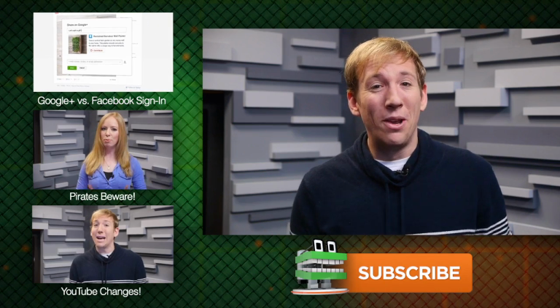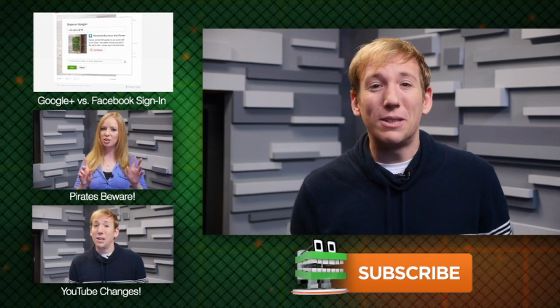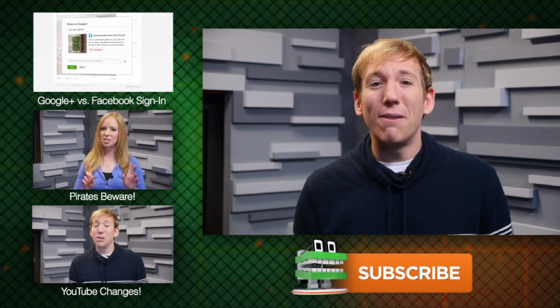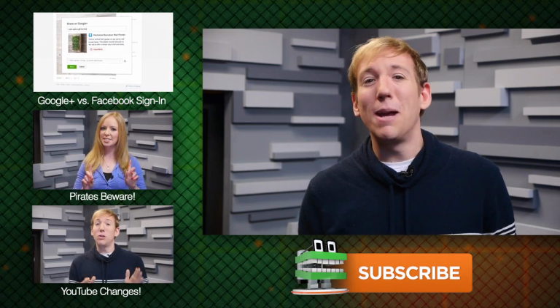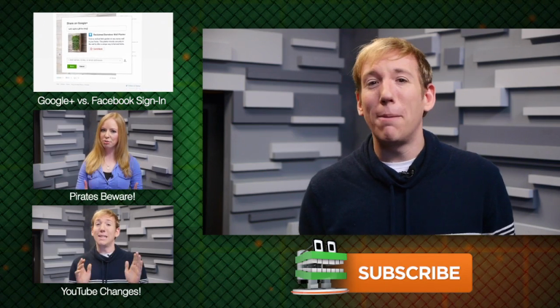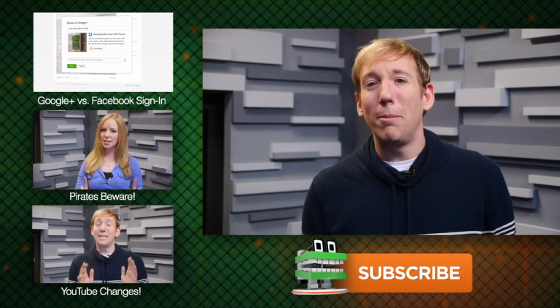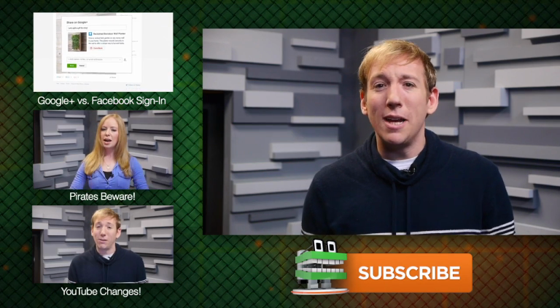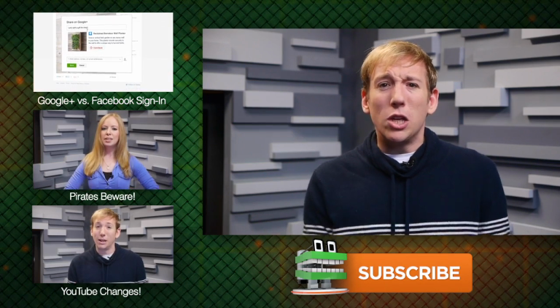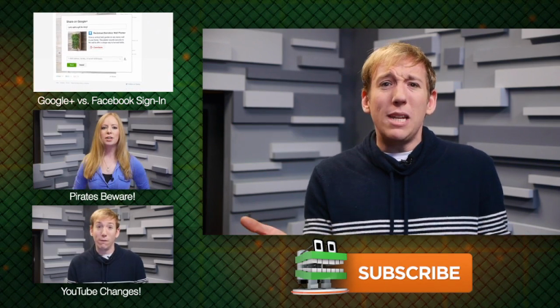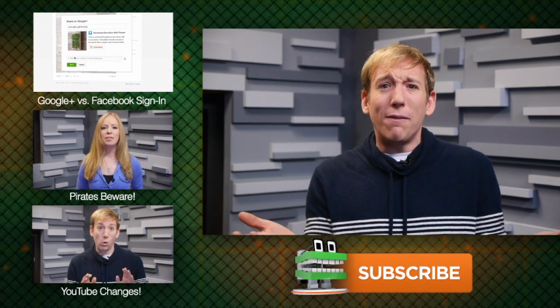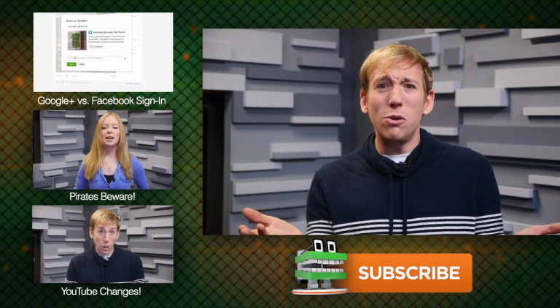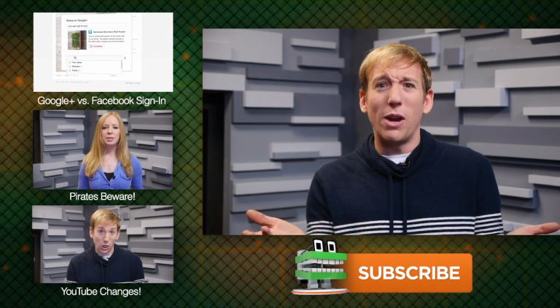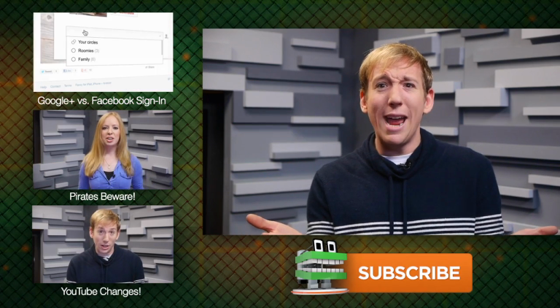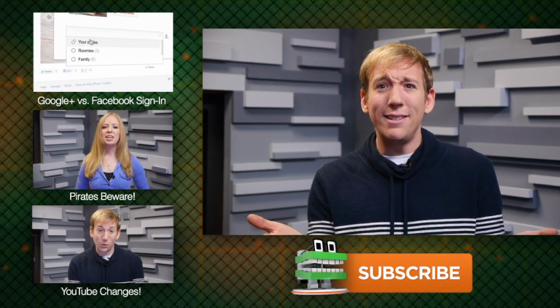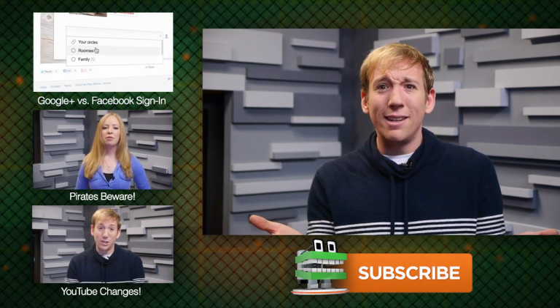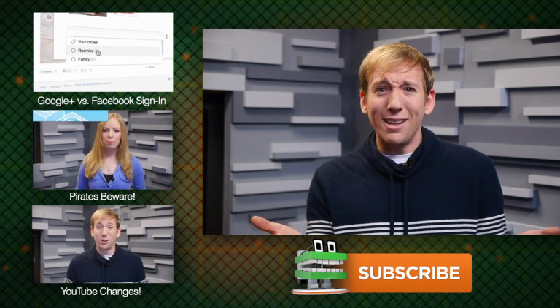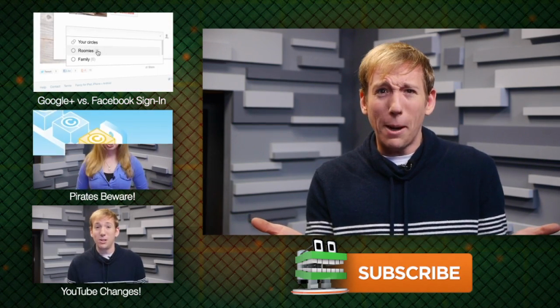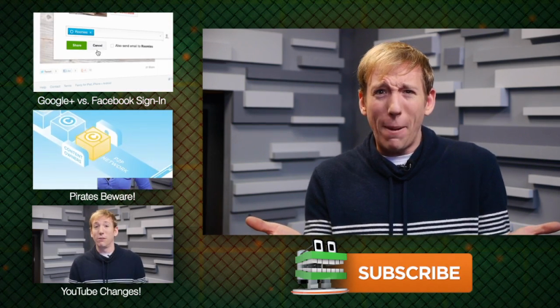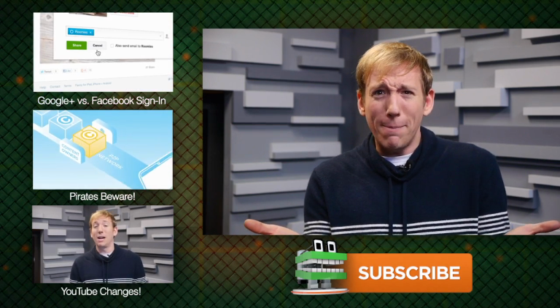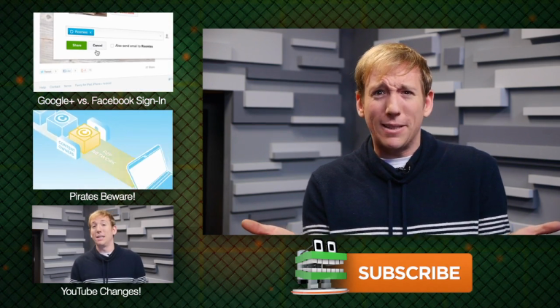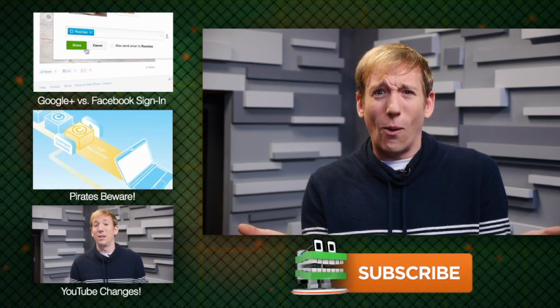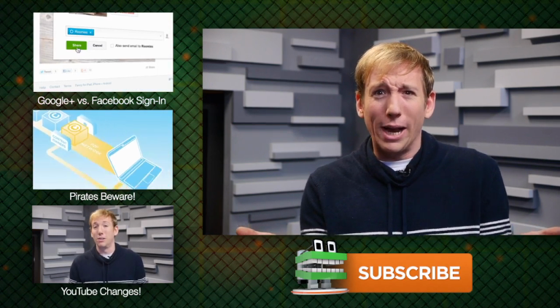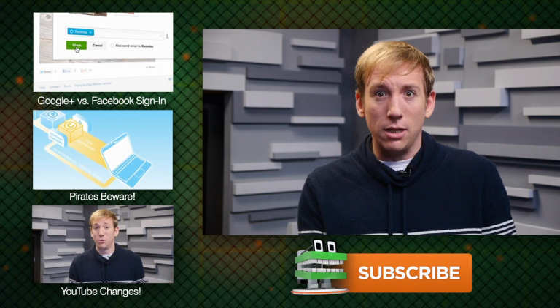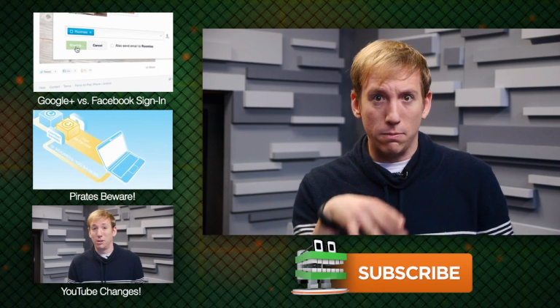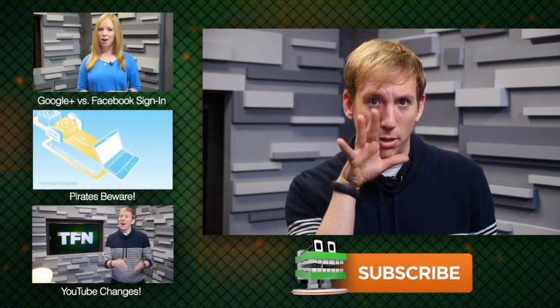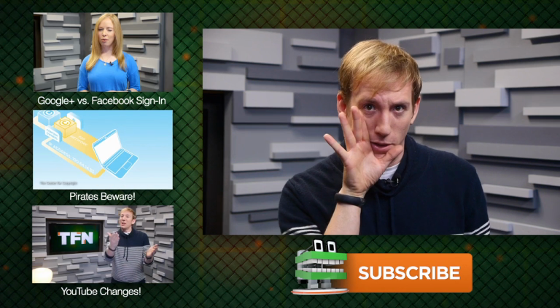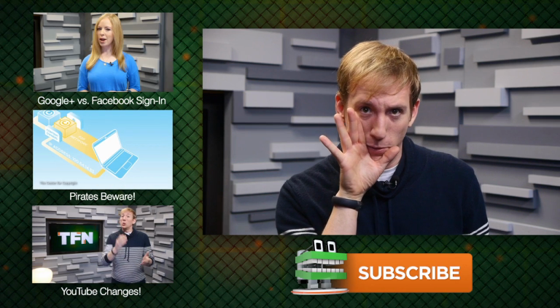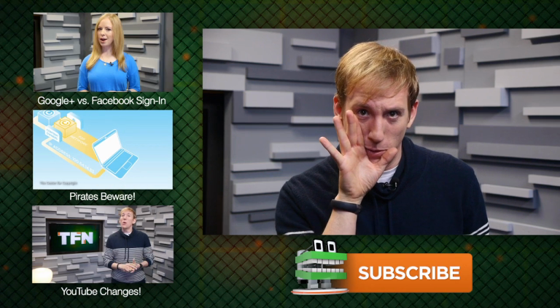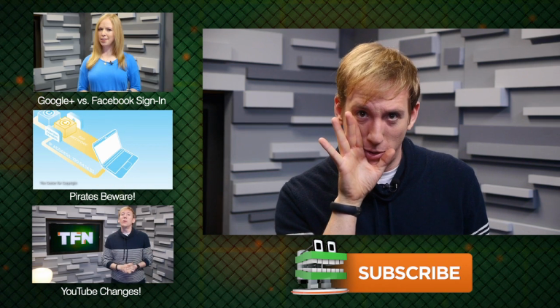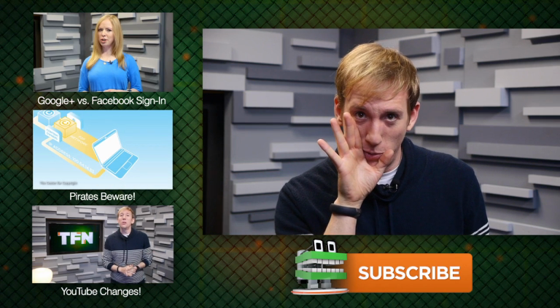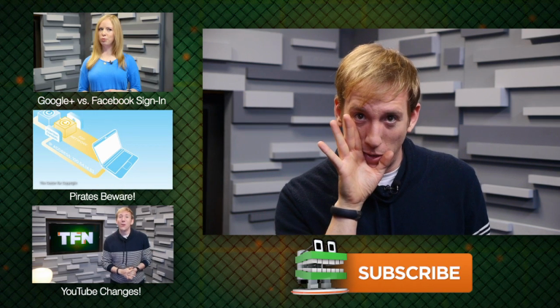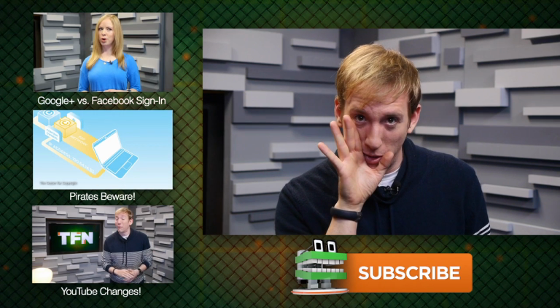For TFN, I'm Scott Broglie saying, 'You mean you have to use your hands? That's like a baby's toy.' Back to the Future Part 2 reference.